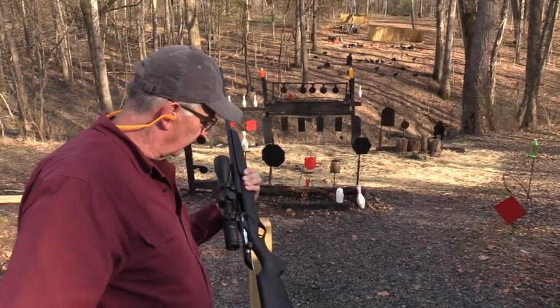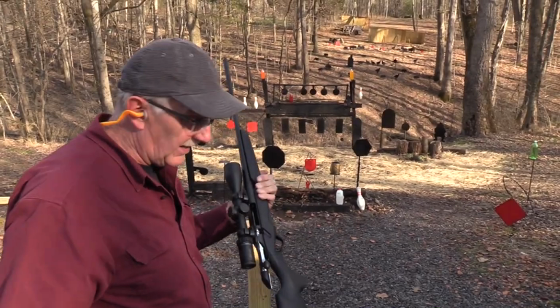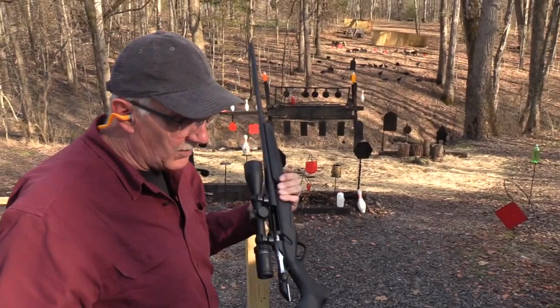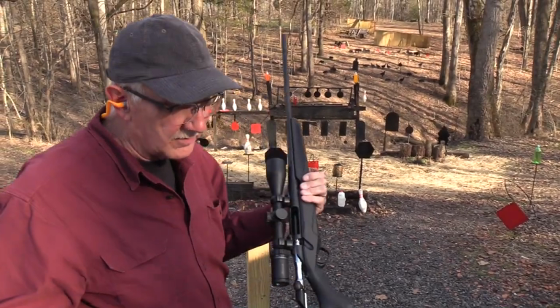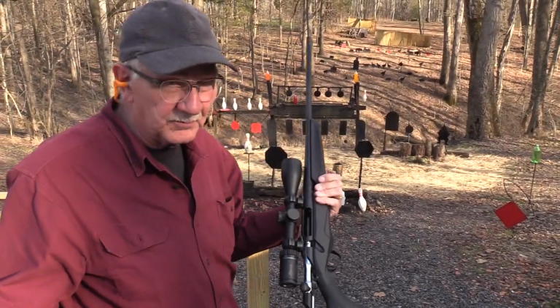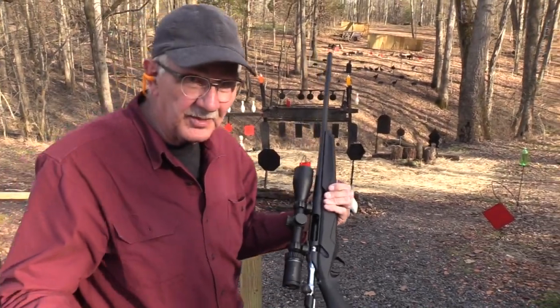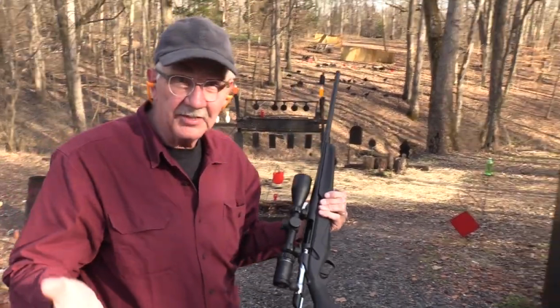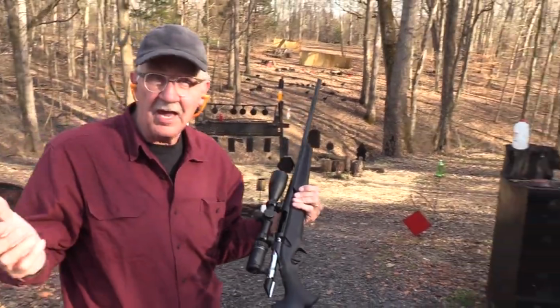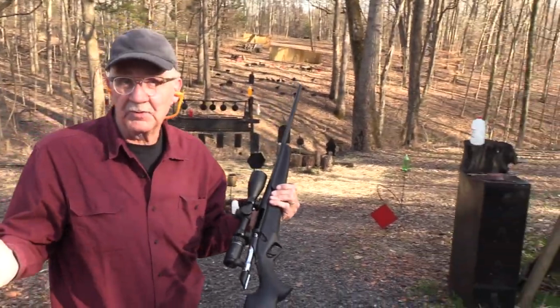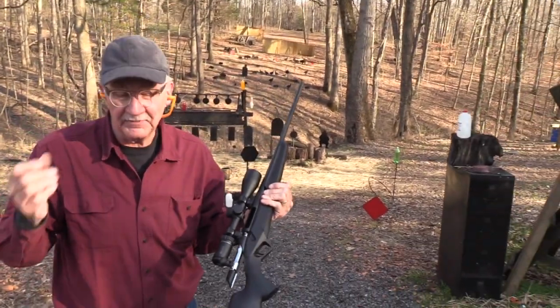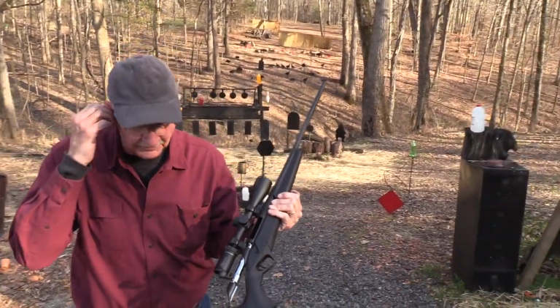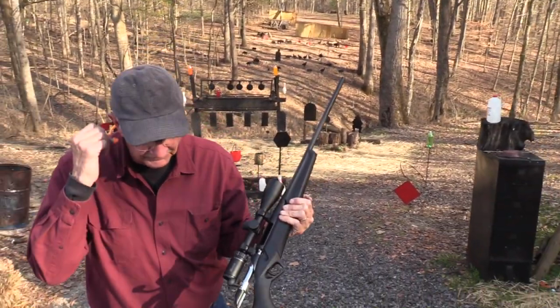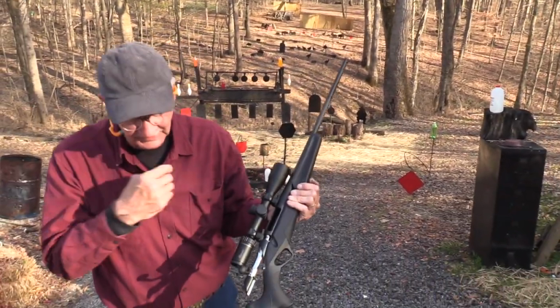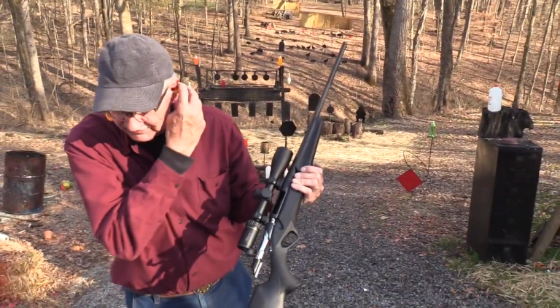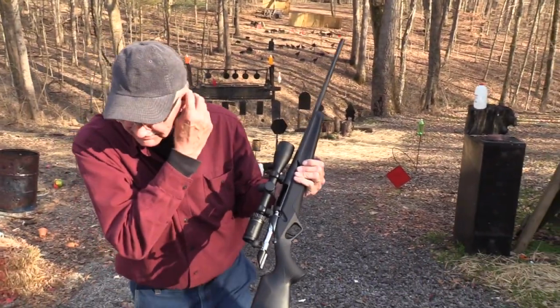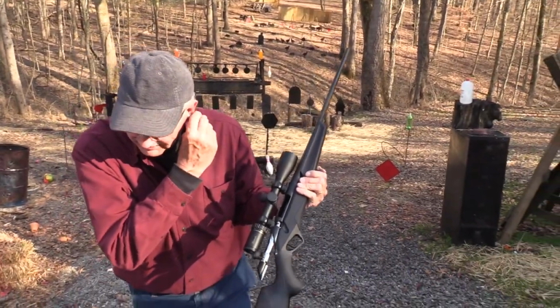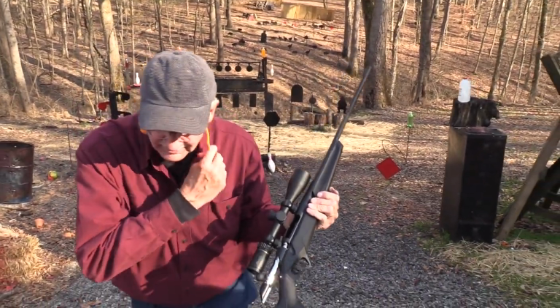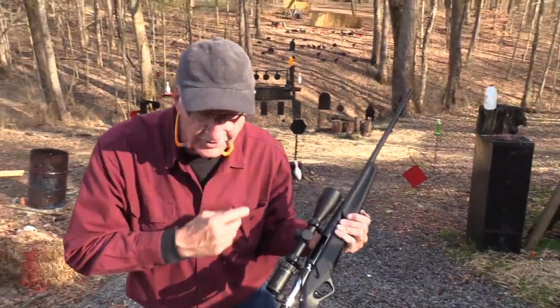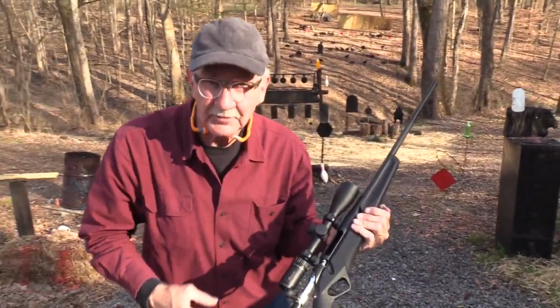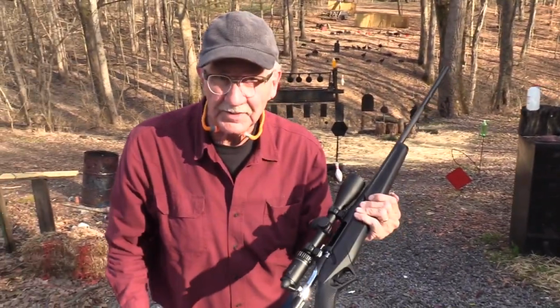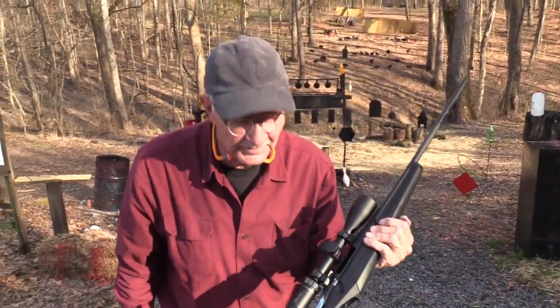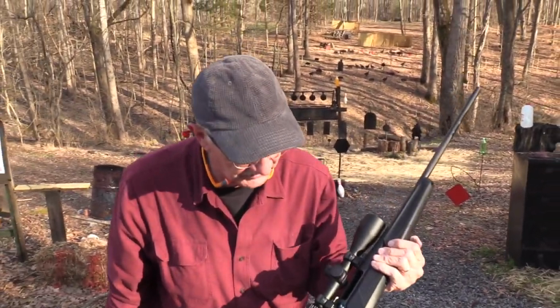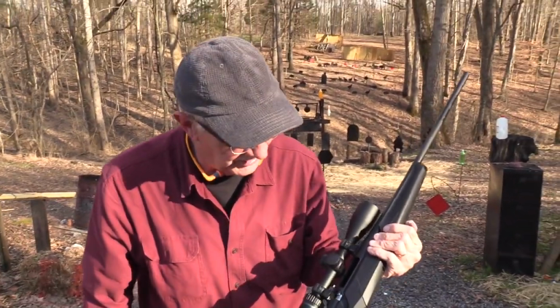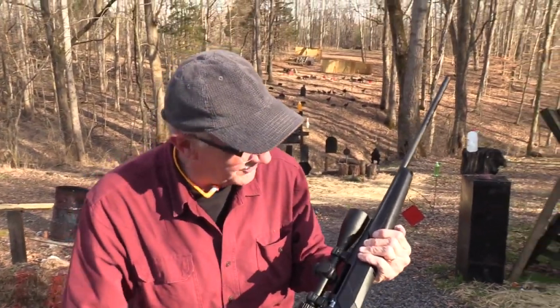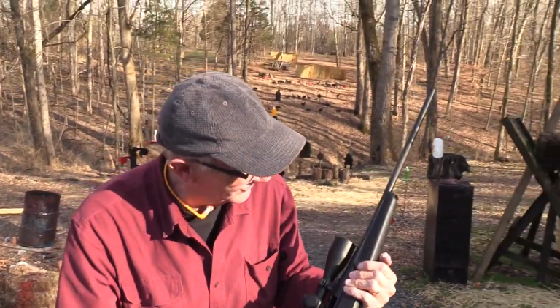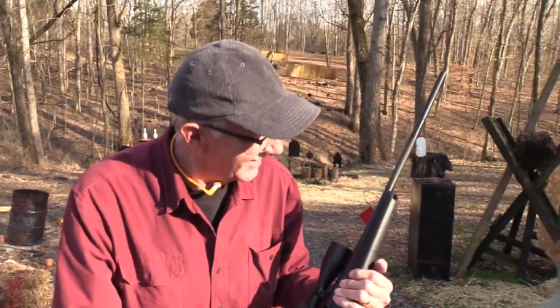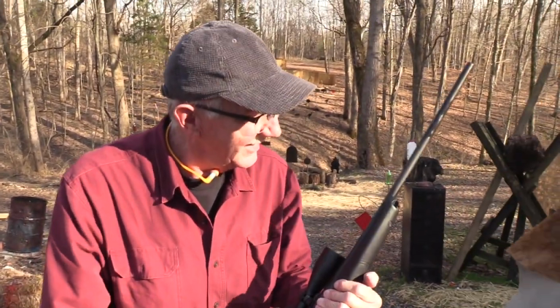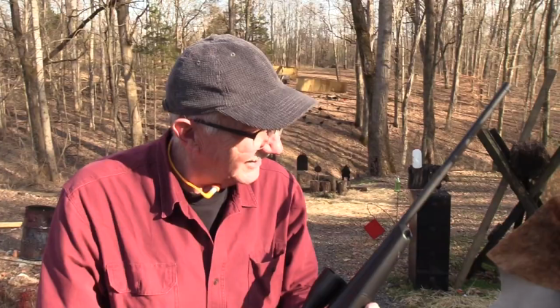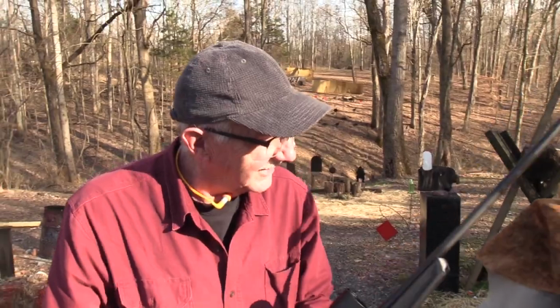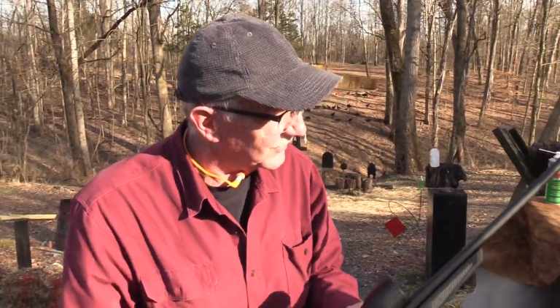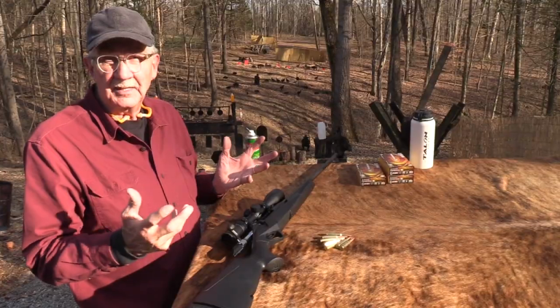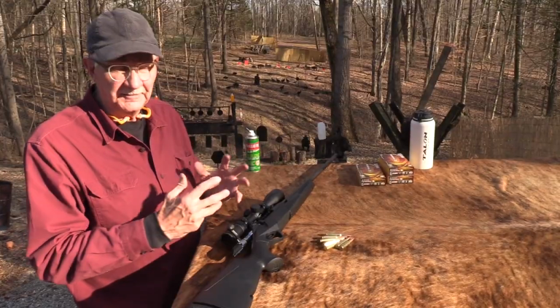That'll work pretty good — game rifle. I think I could hunt with this. Don't you? Yes, I know it.